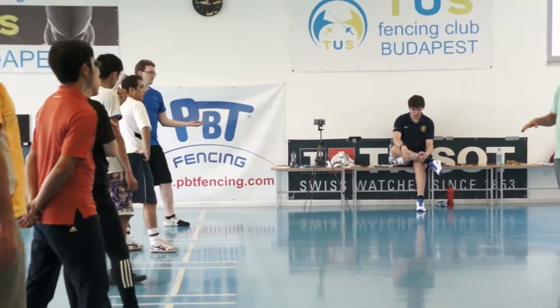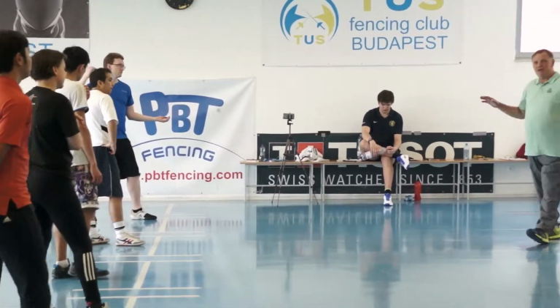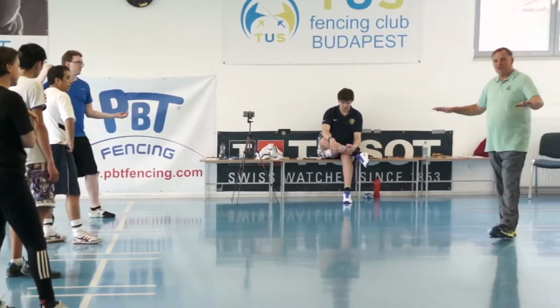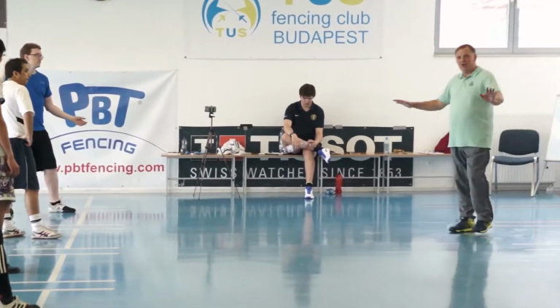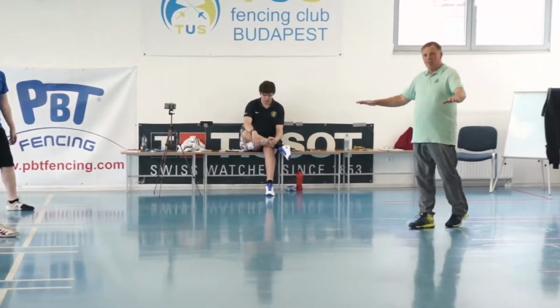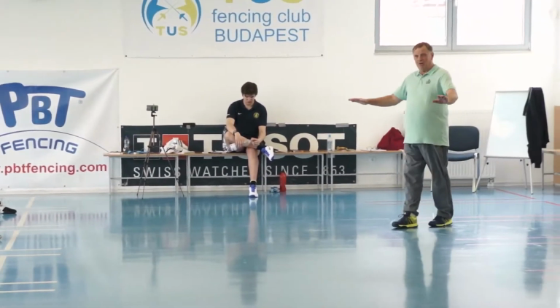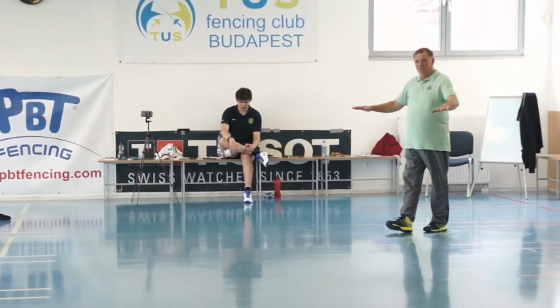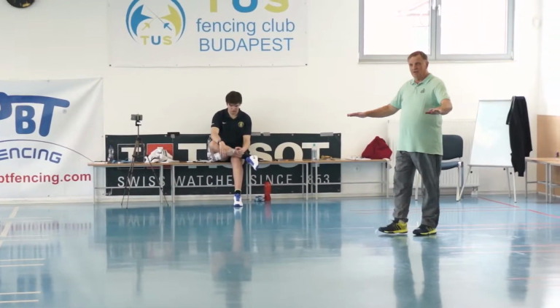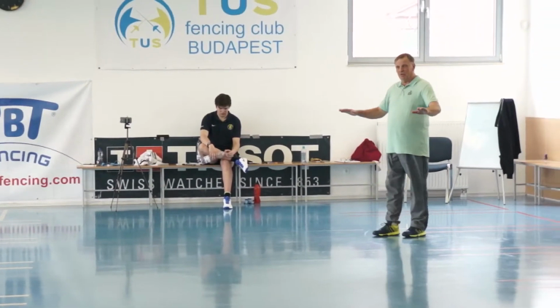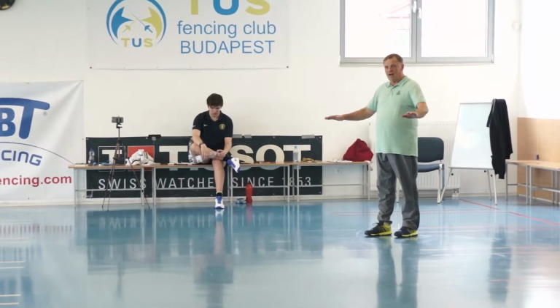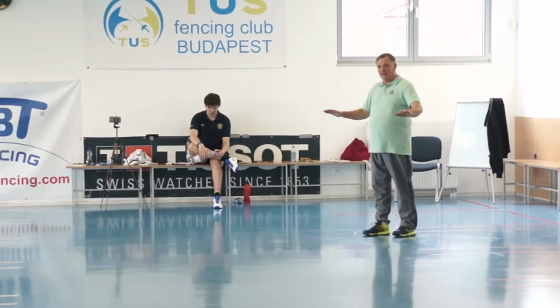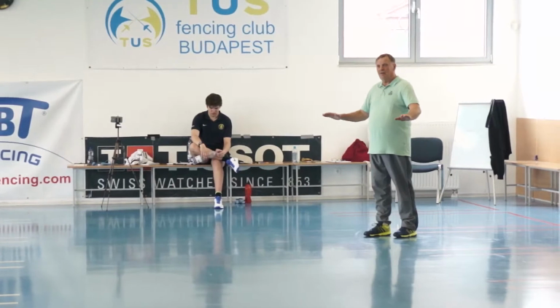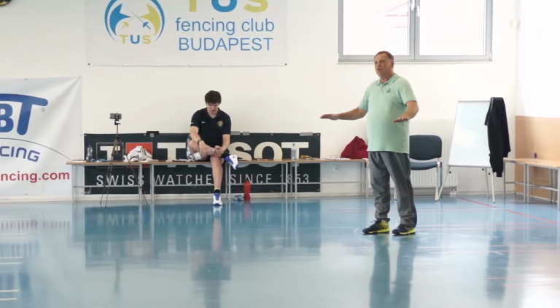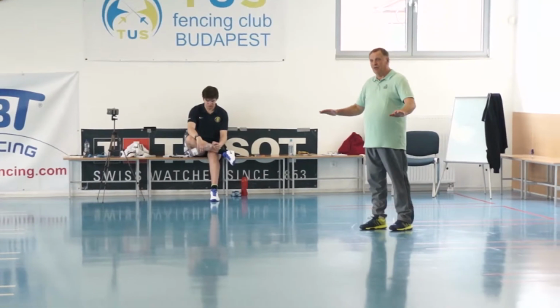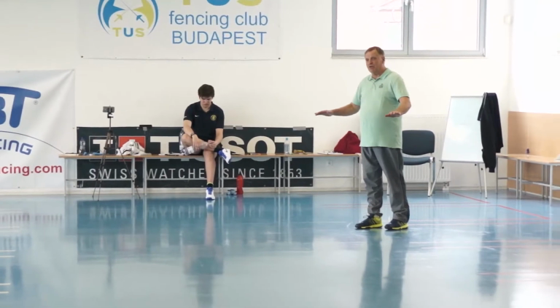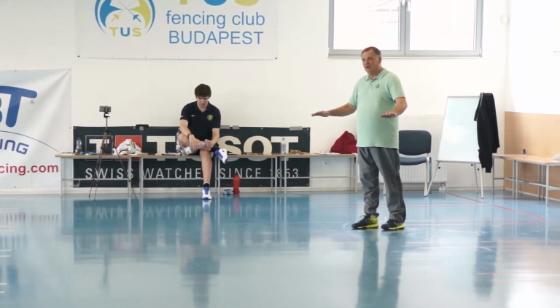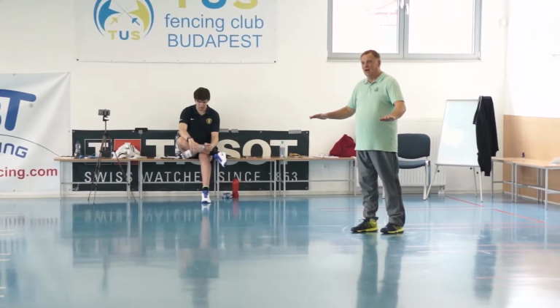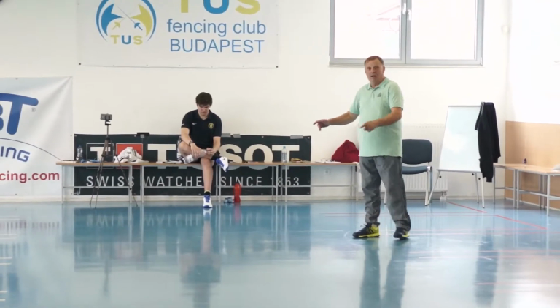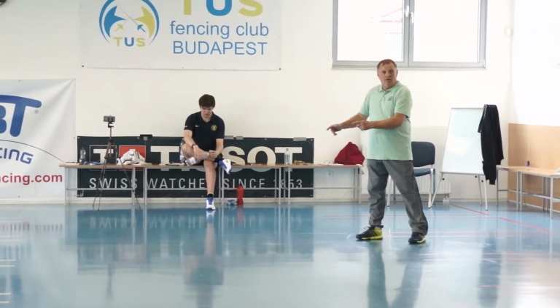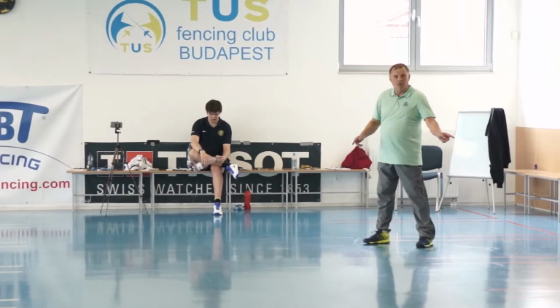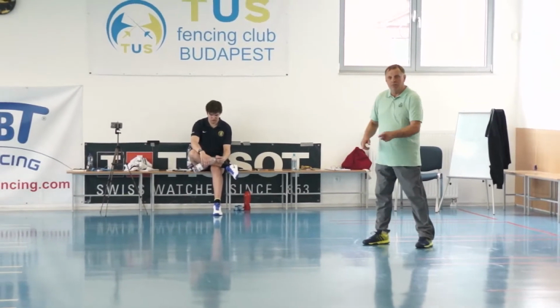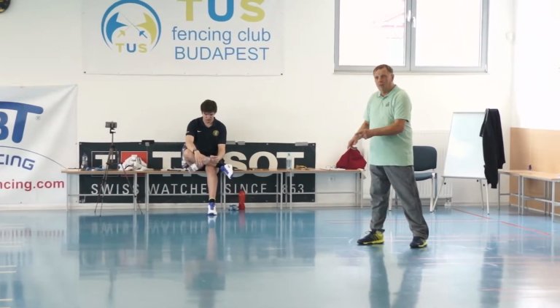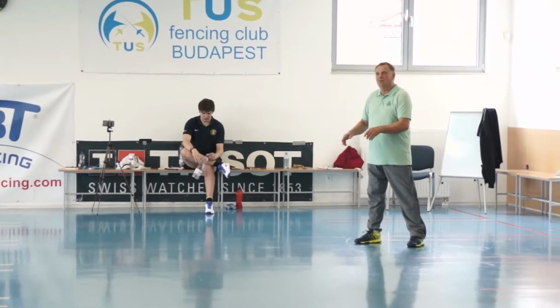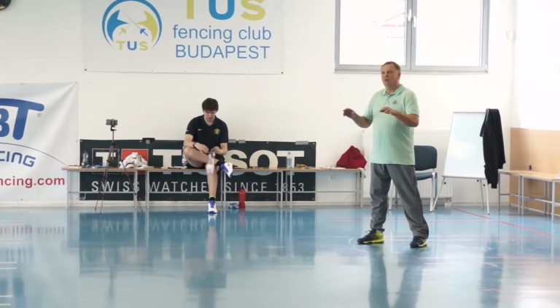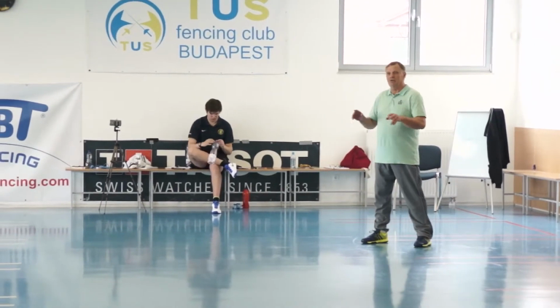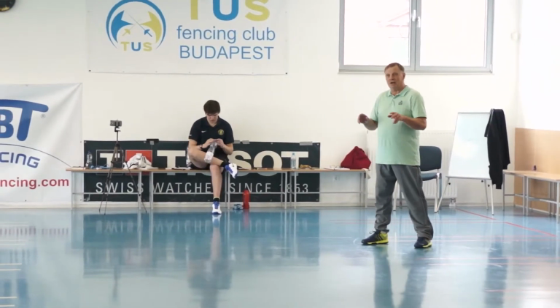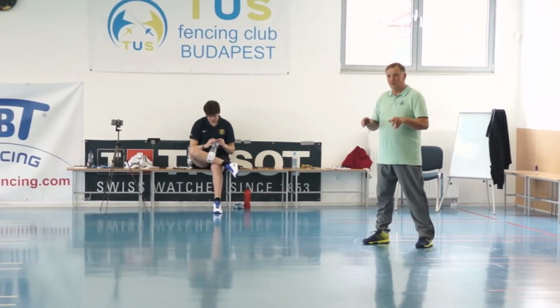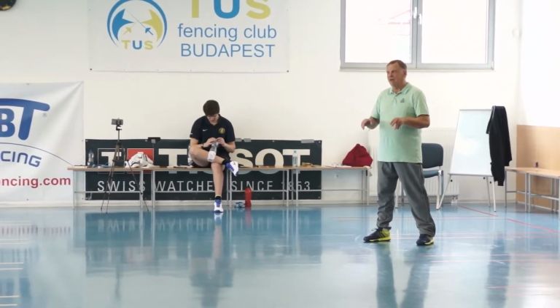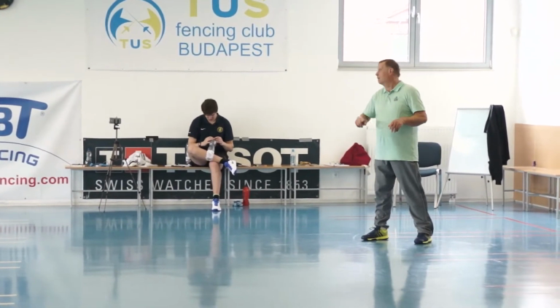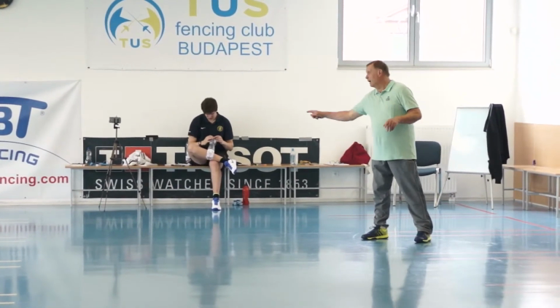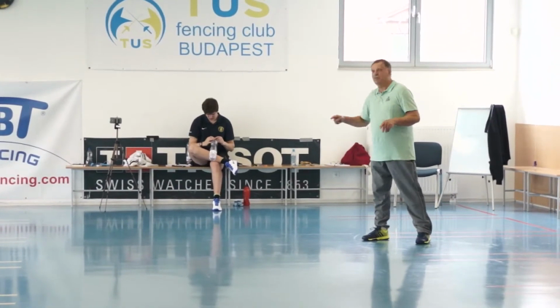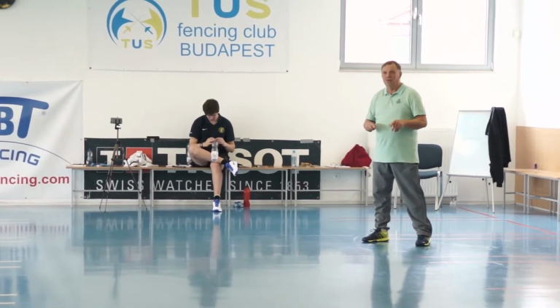The base is a jumping in fantasy mode. With the first signal, forward-backward. With the second signal, backwards-forward.